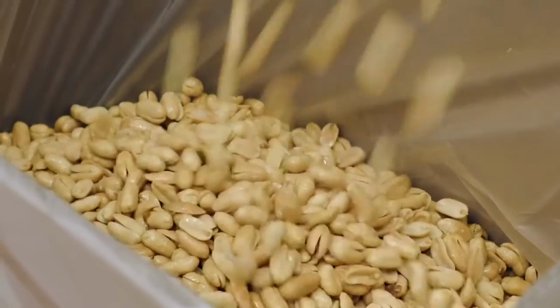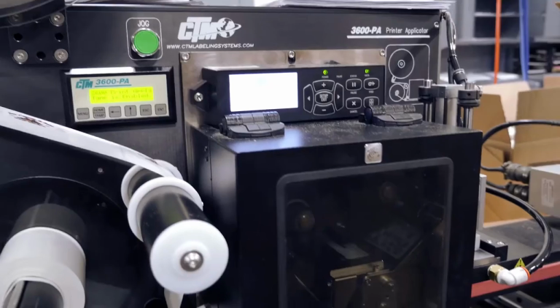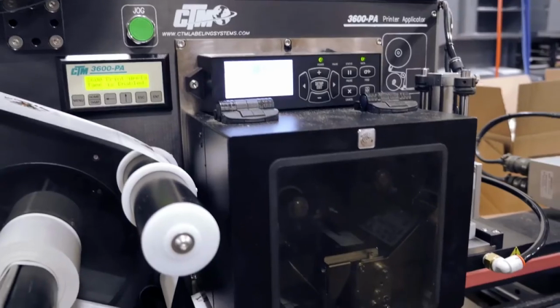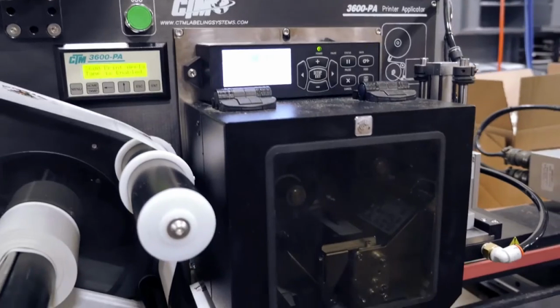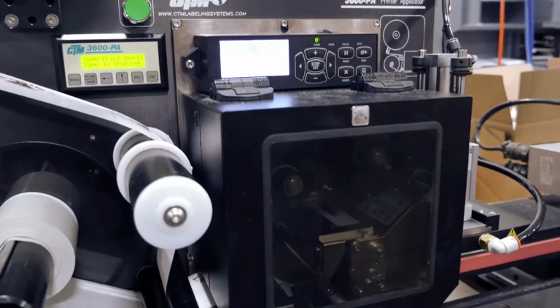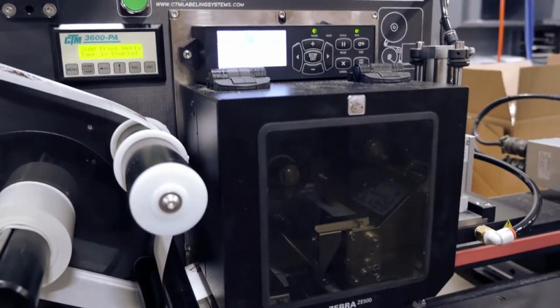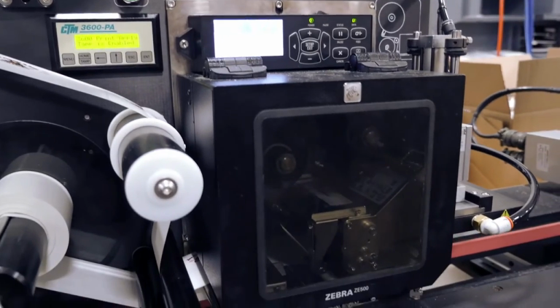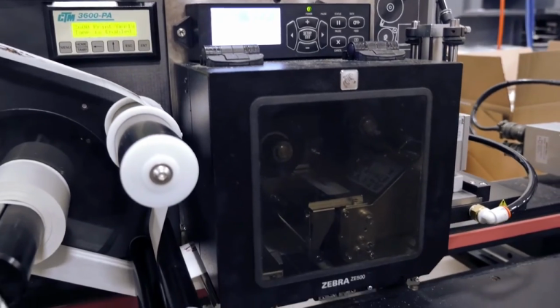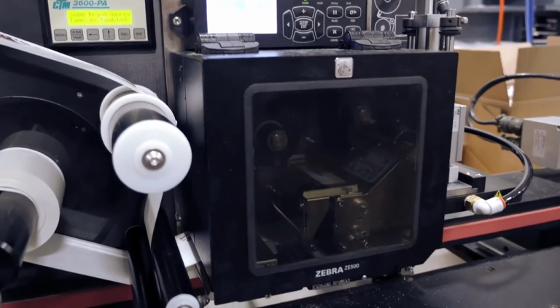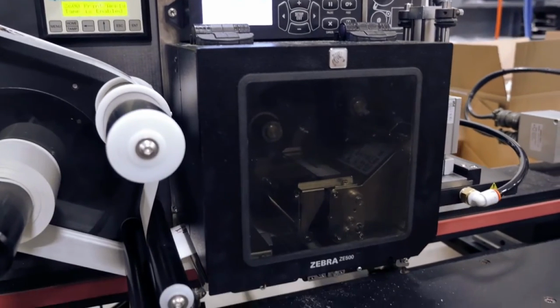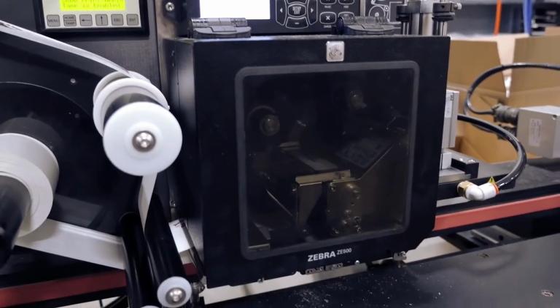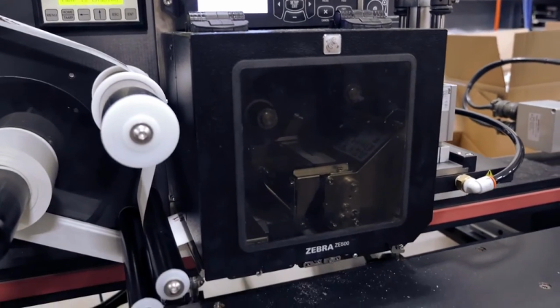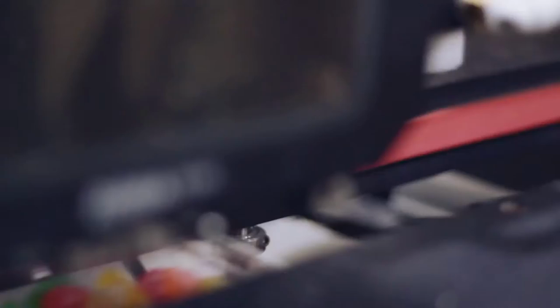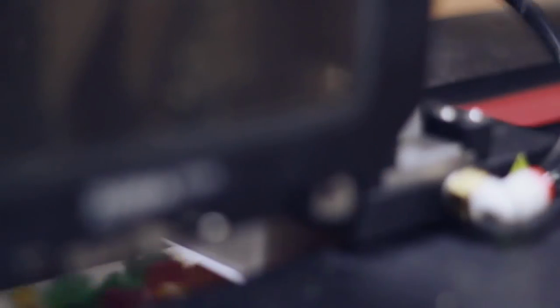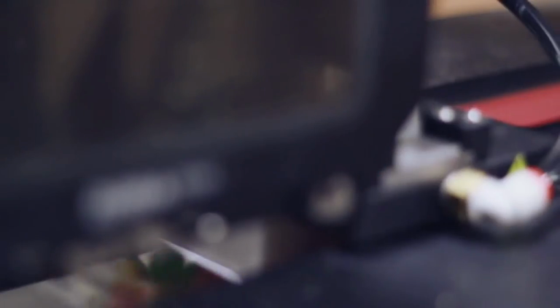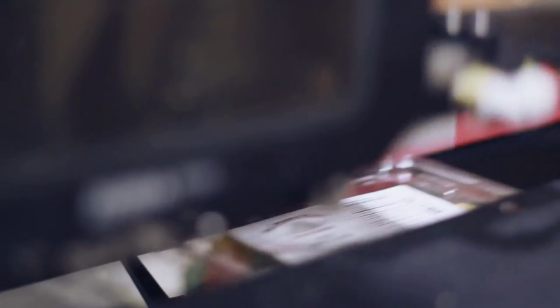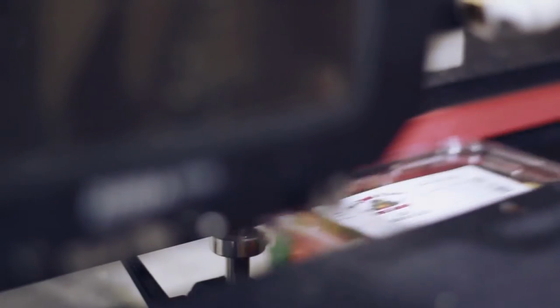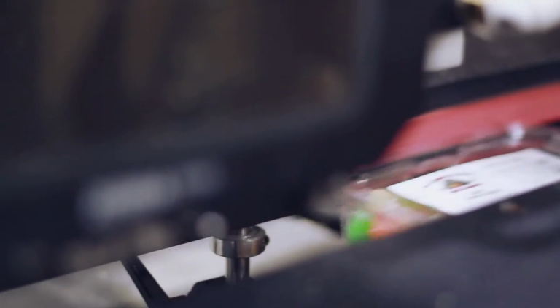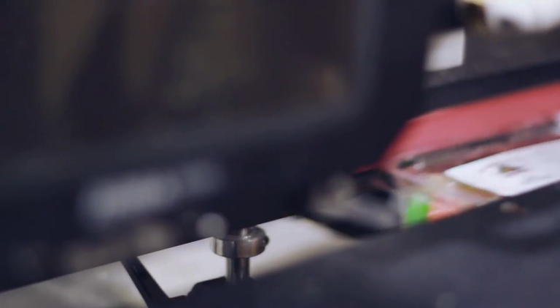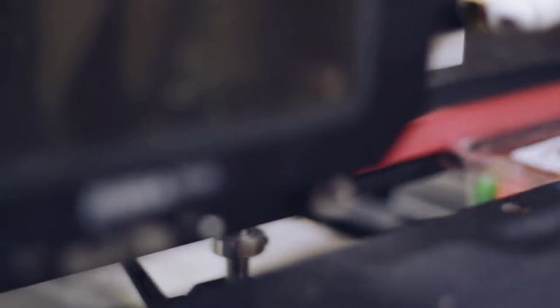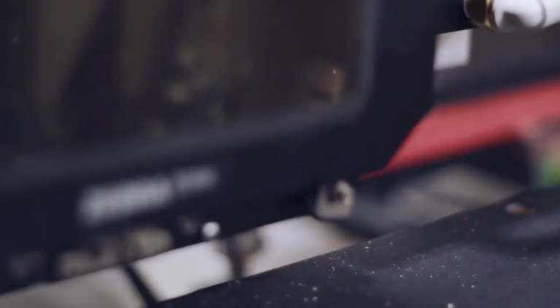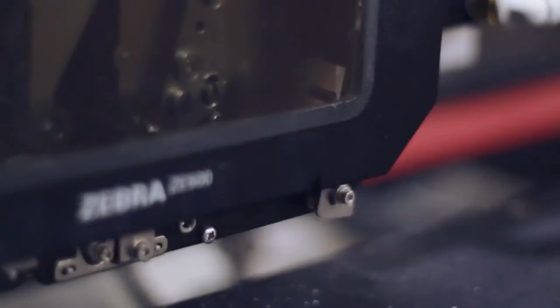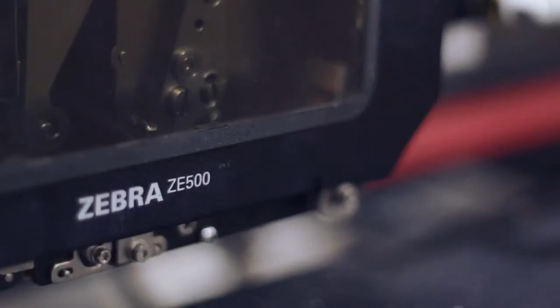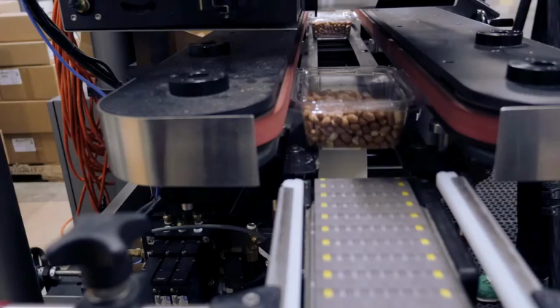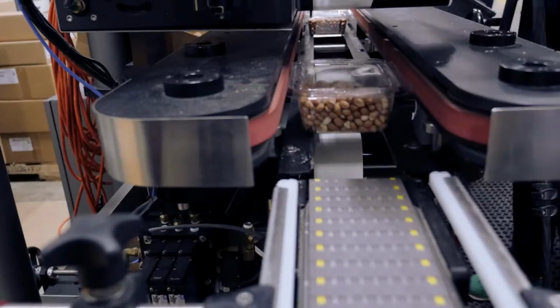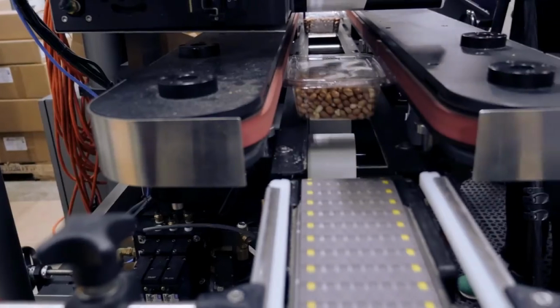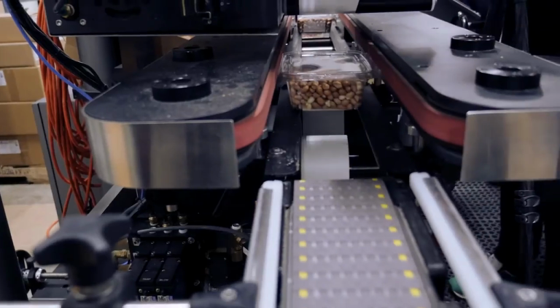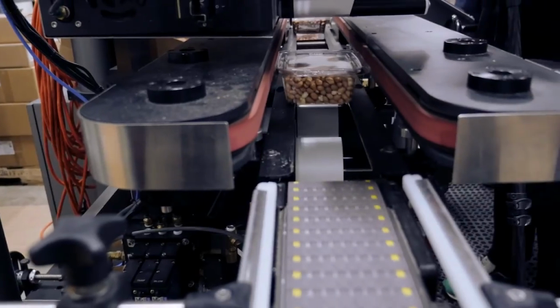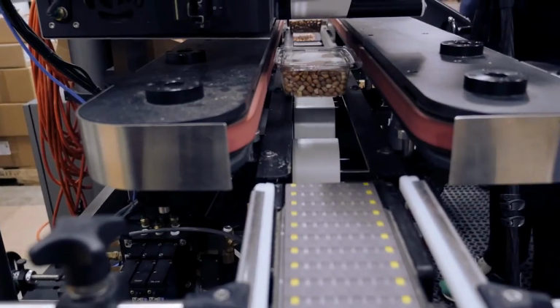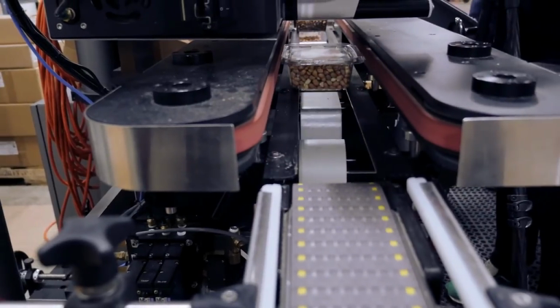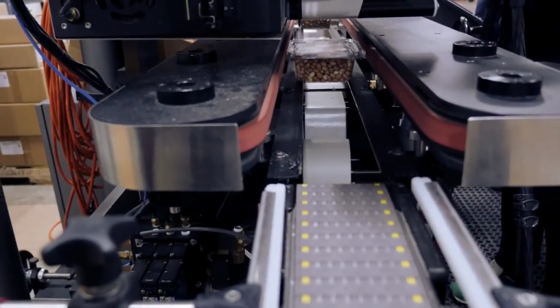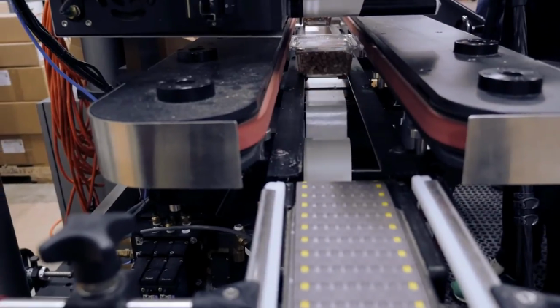For large print runs, Advantage Label installed a Zebra Pax print engine to a CTM applier, which labels the larger cartons more quickly.